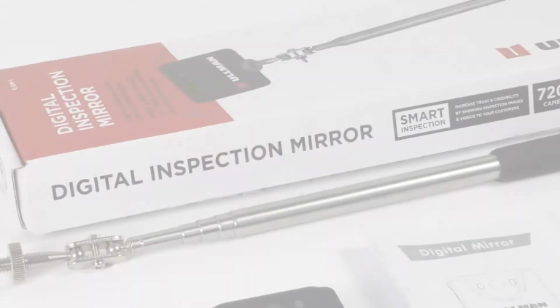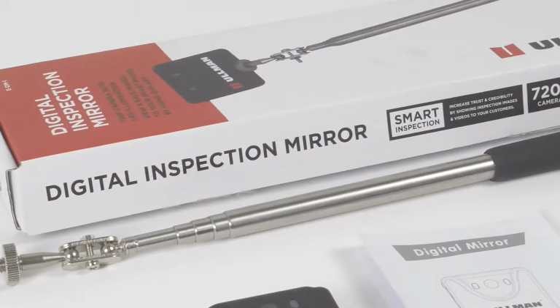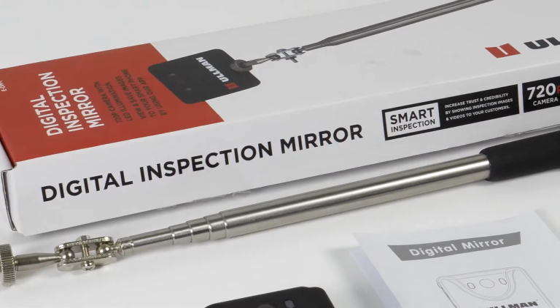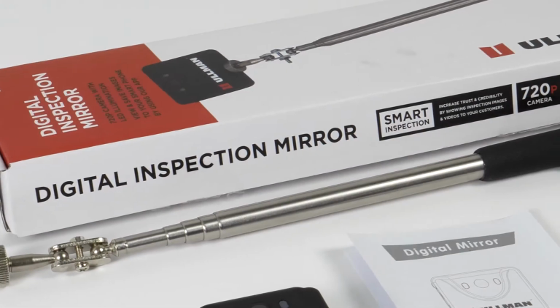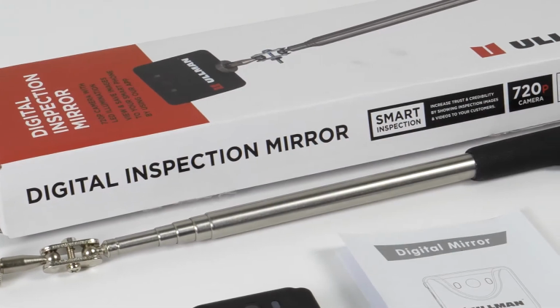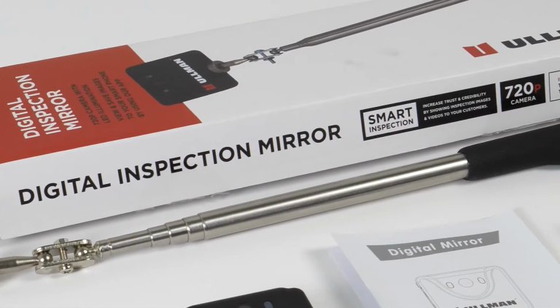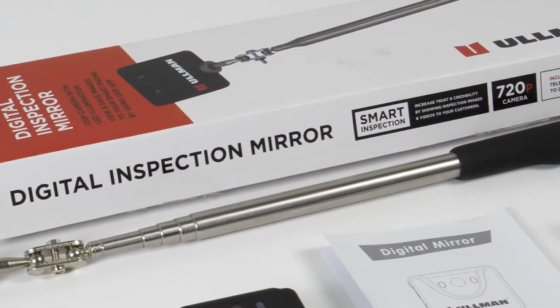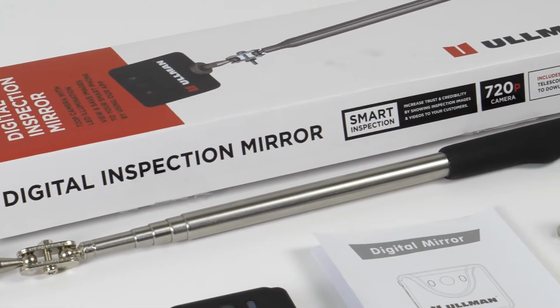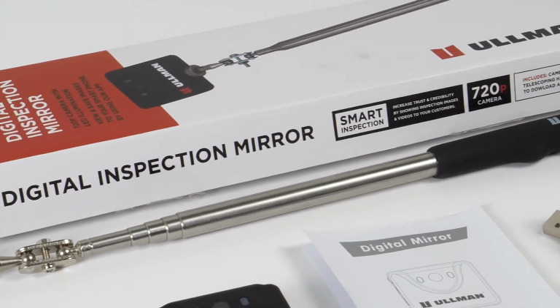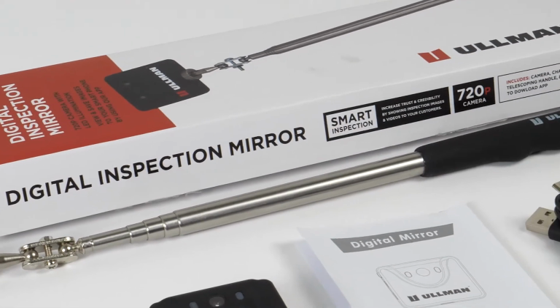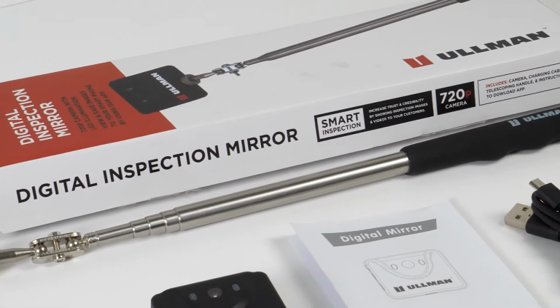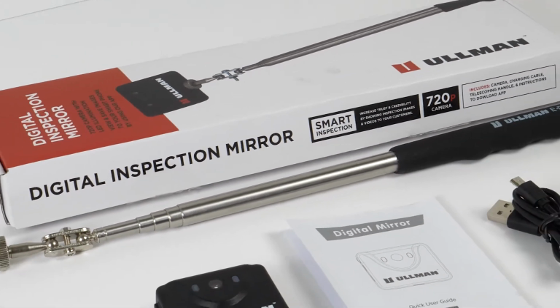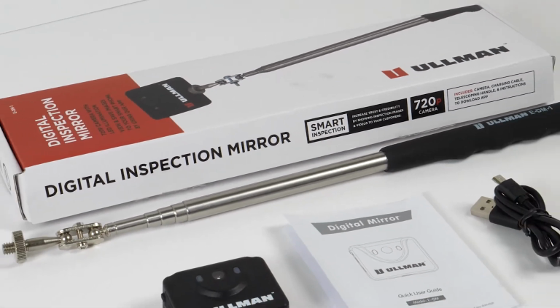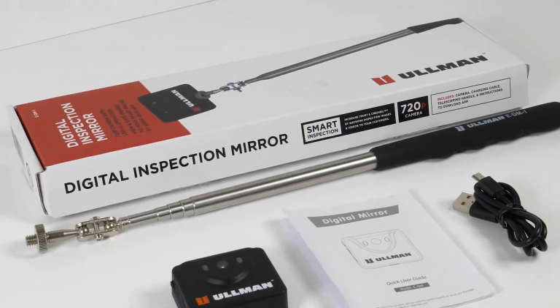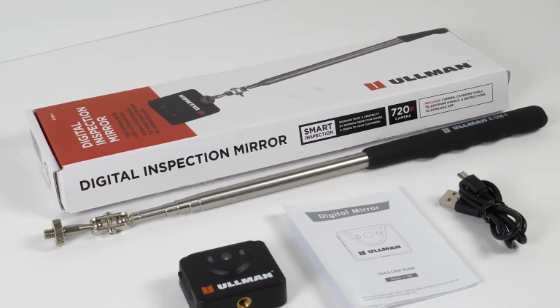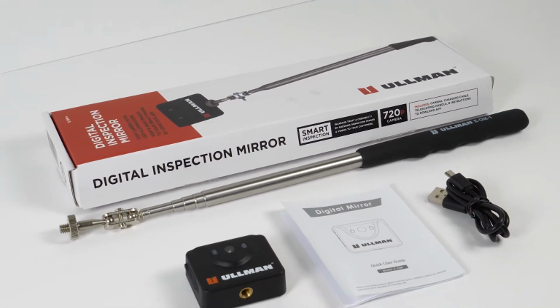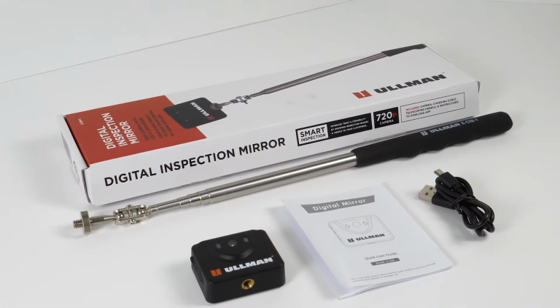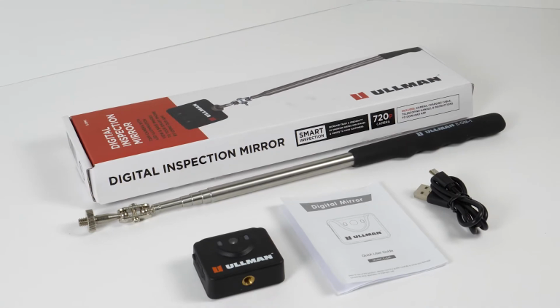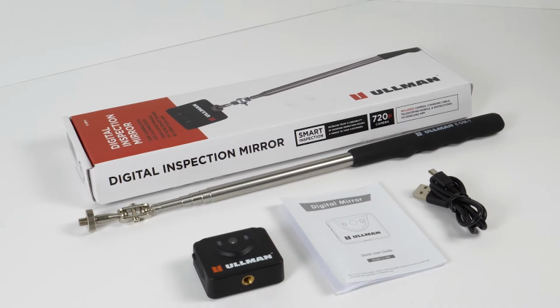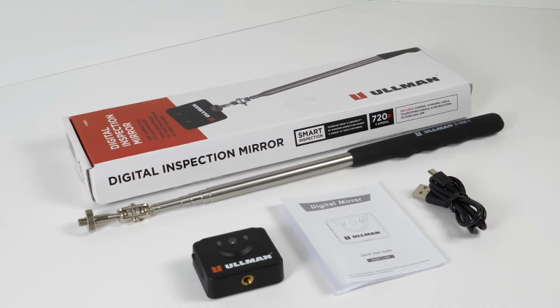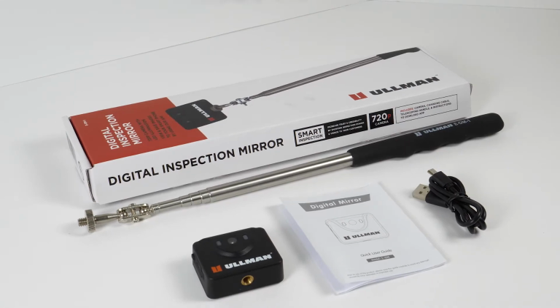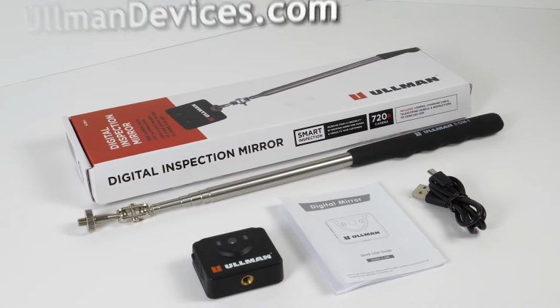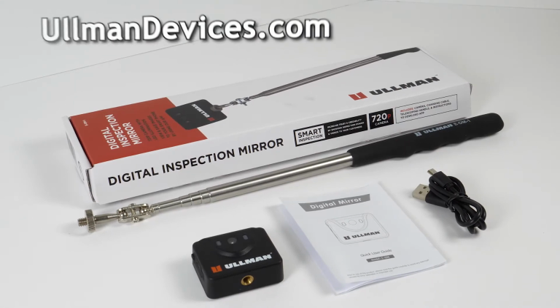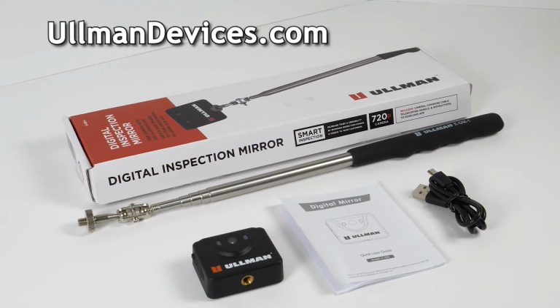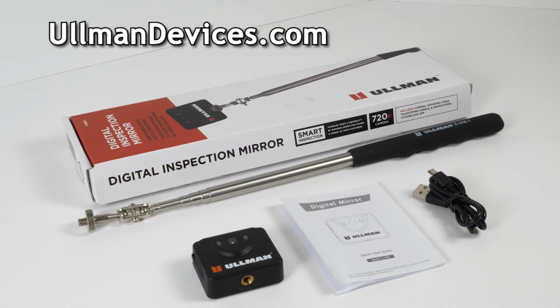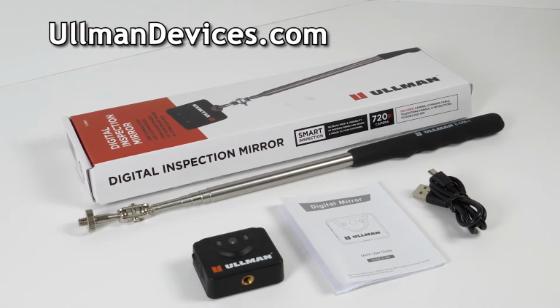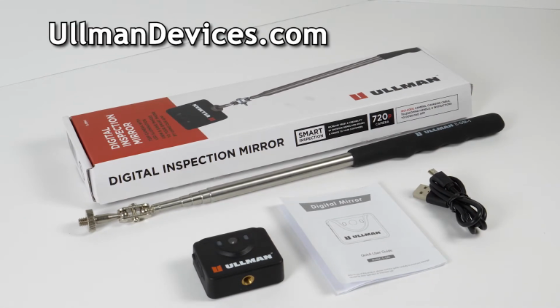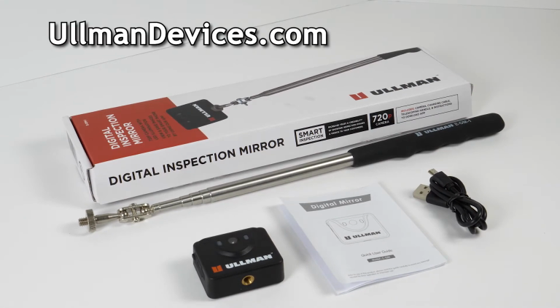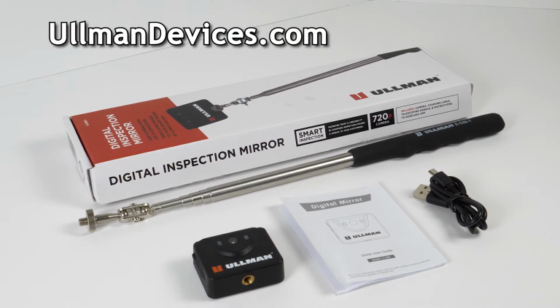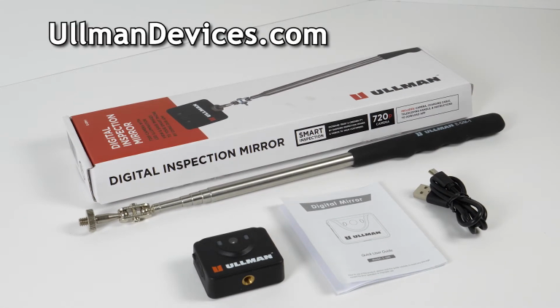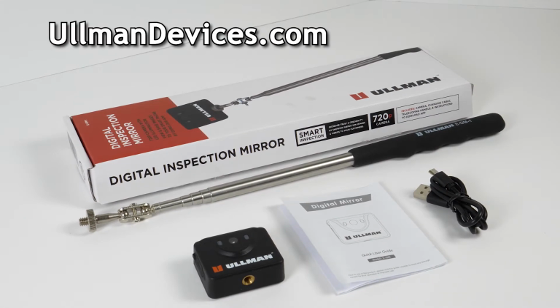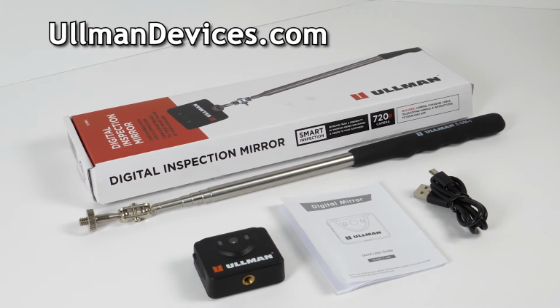There you have it, the Allman Digital Inspection Mirror. Go to AllmanDevices.com for more information.